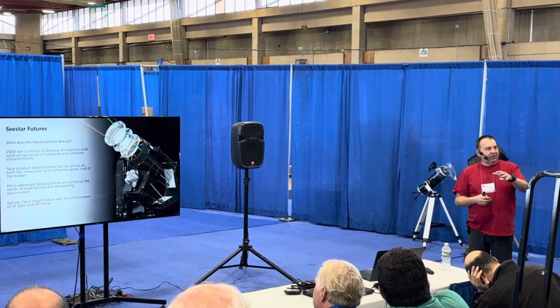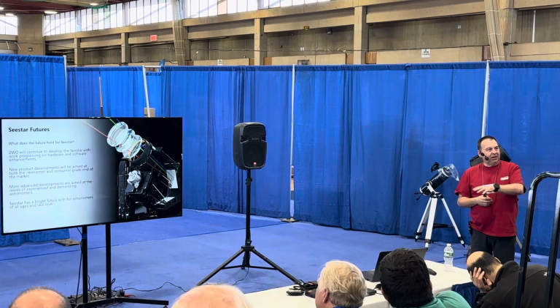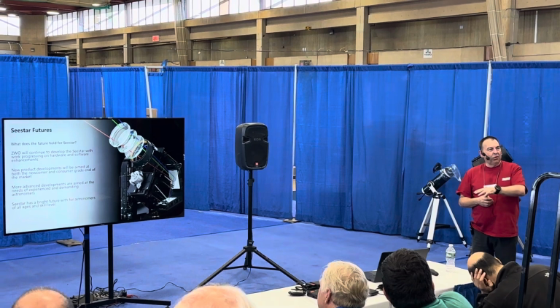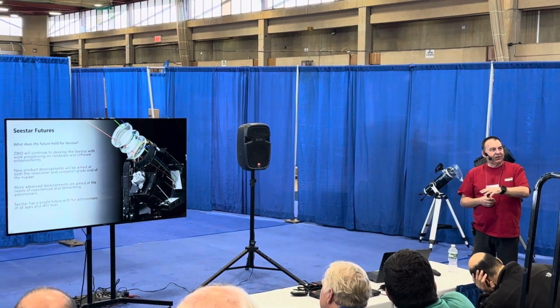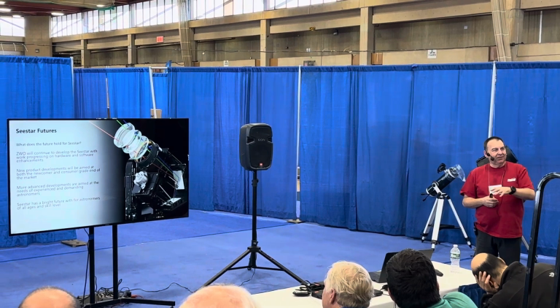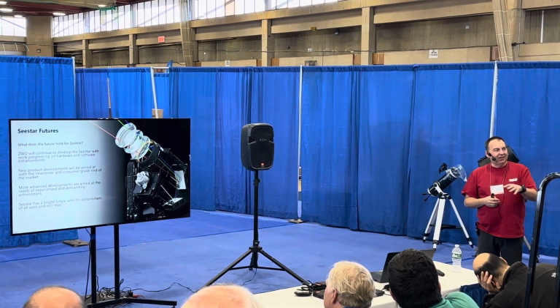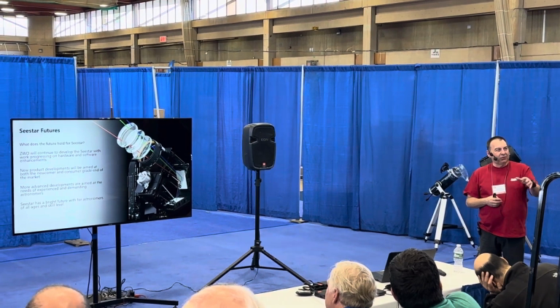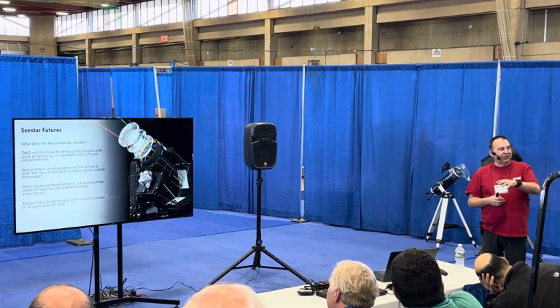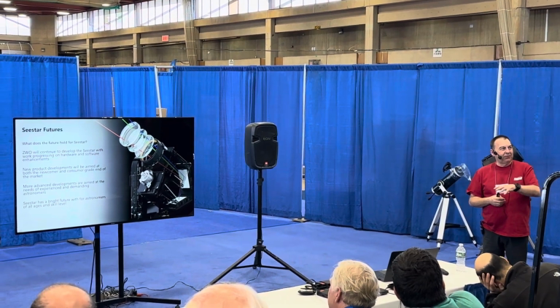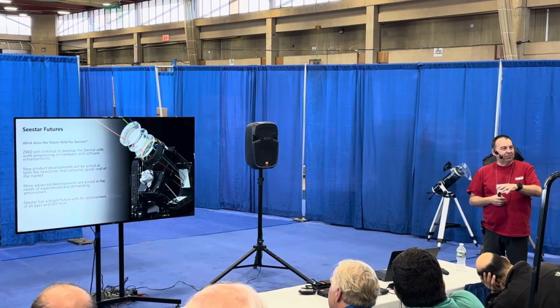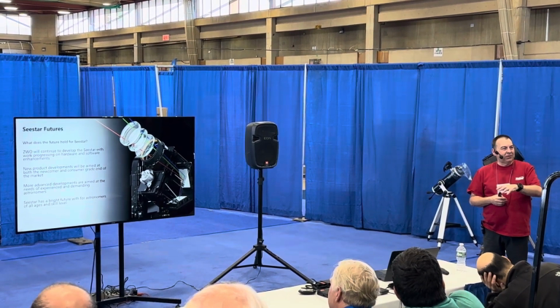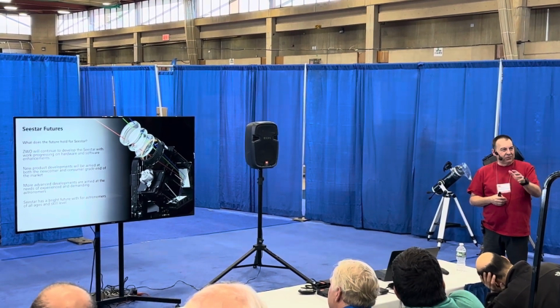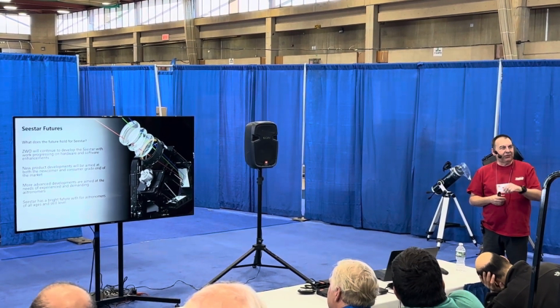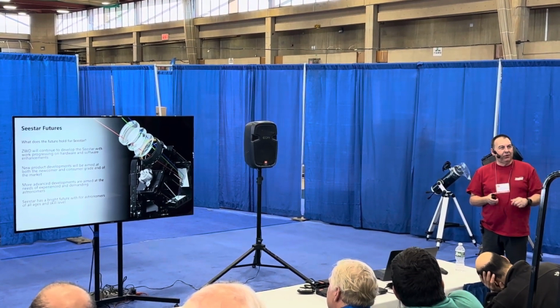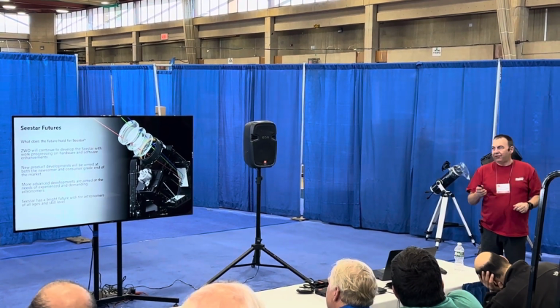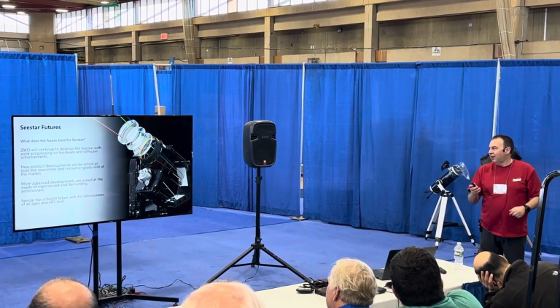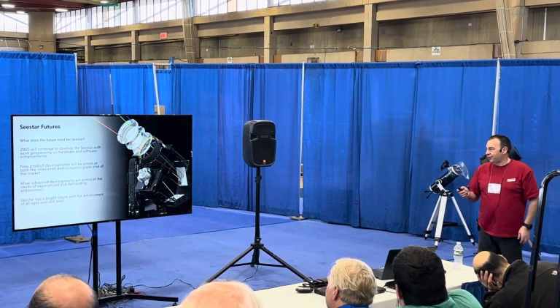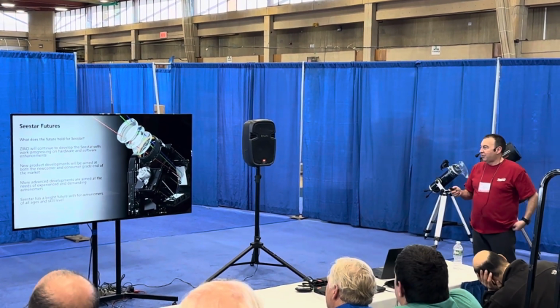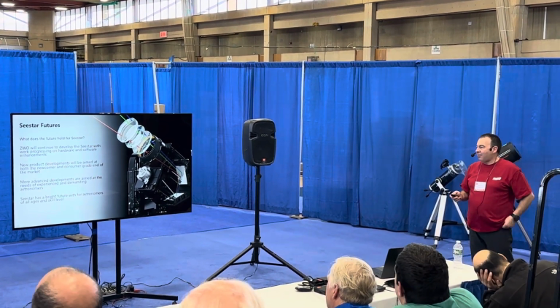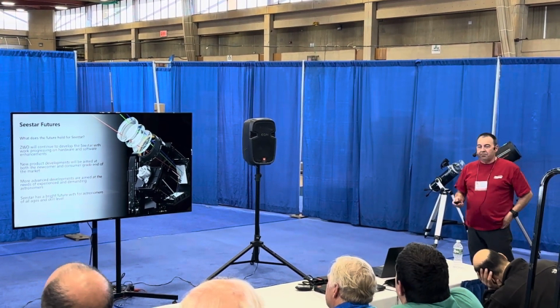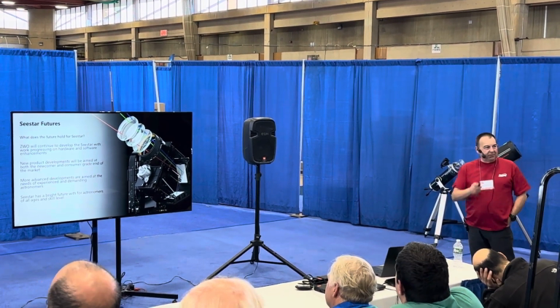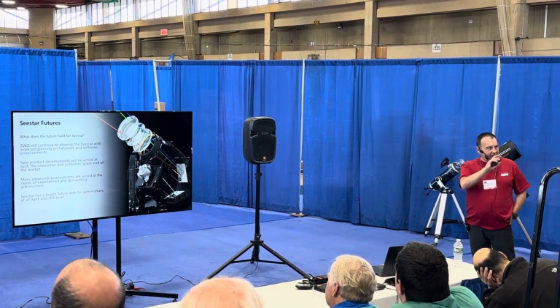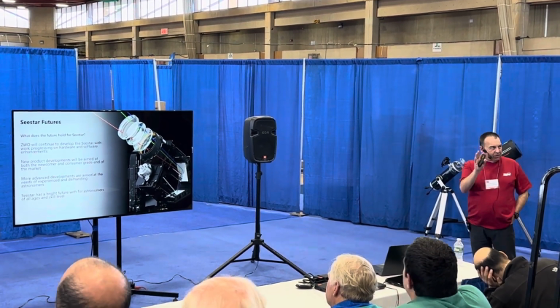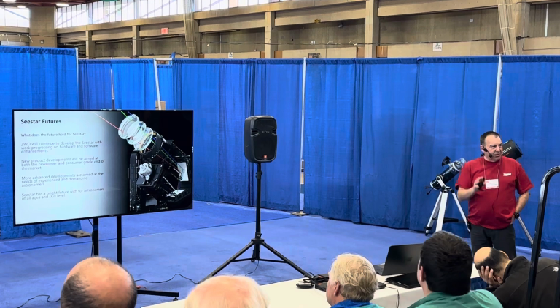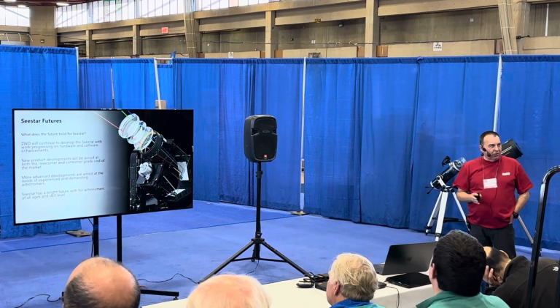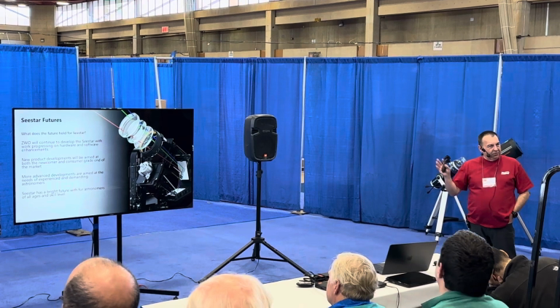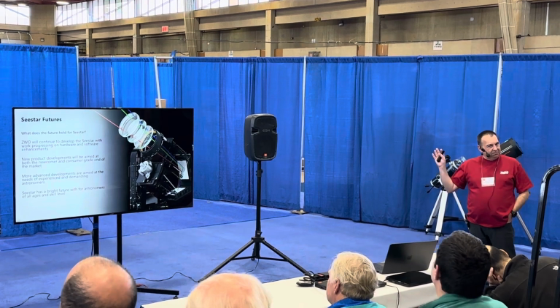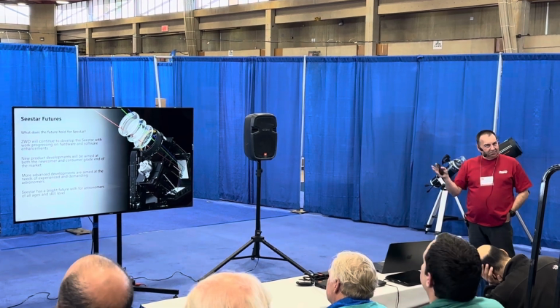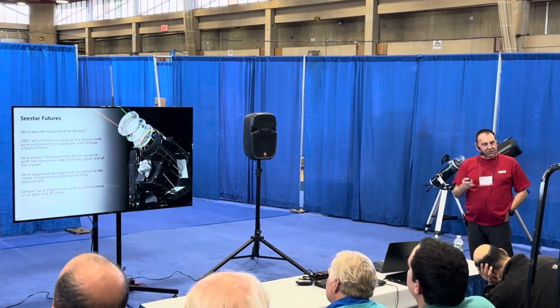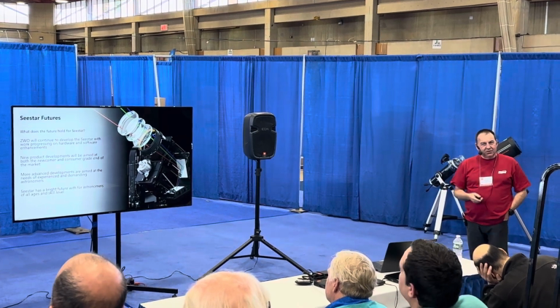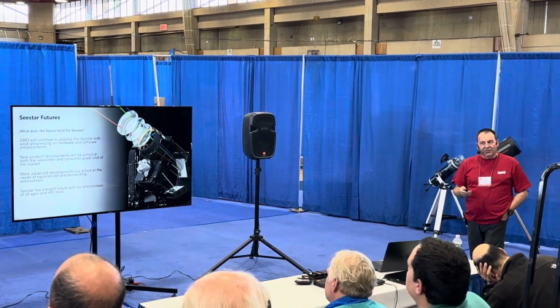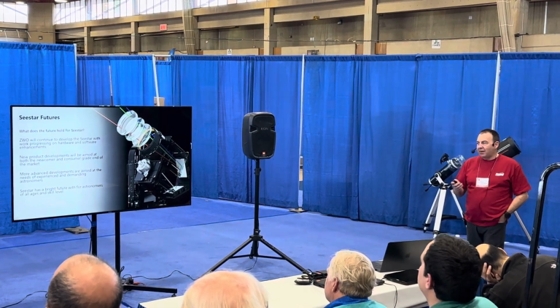Keep watching the Facebook pages — you'll see news as soon as we have it. But you can be assured, stuff is coming.